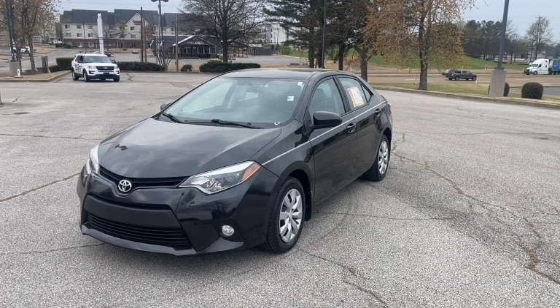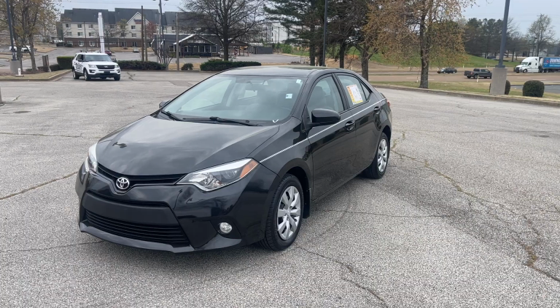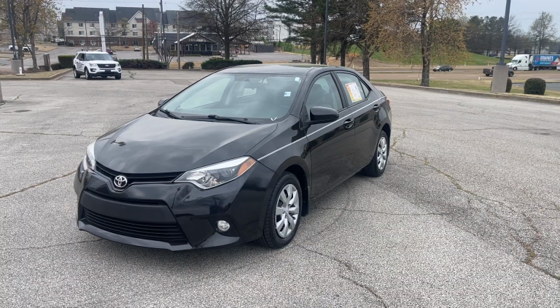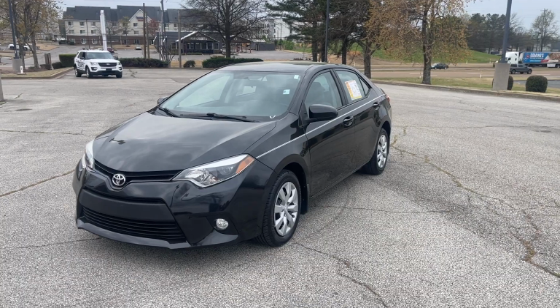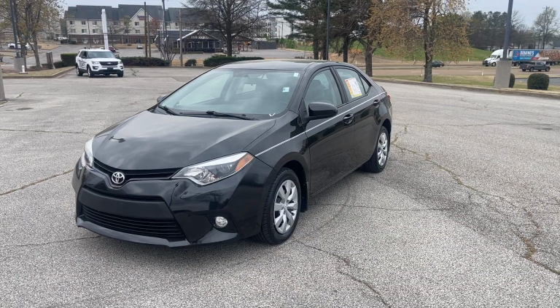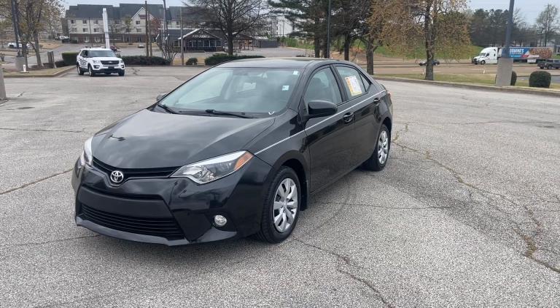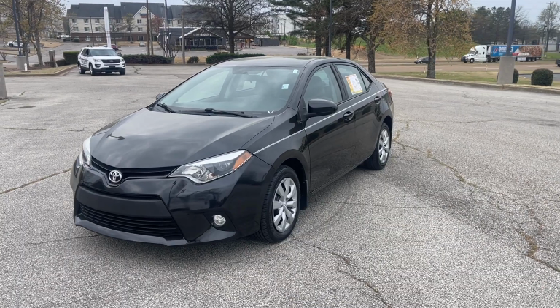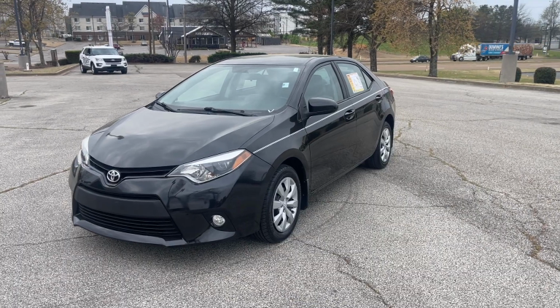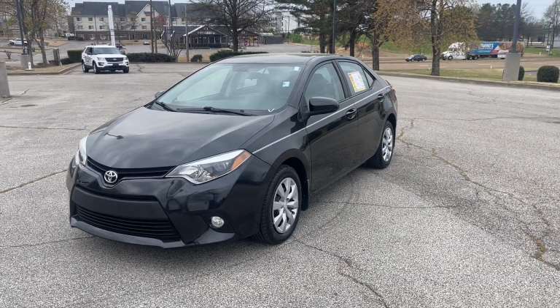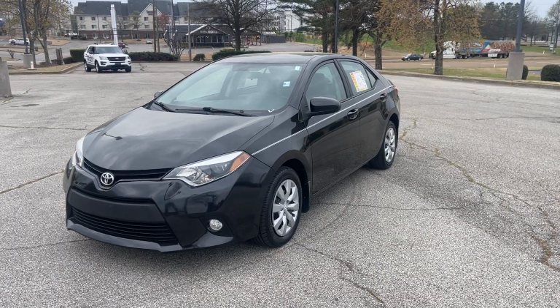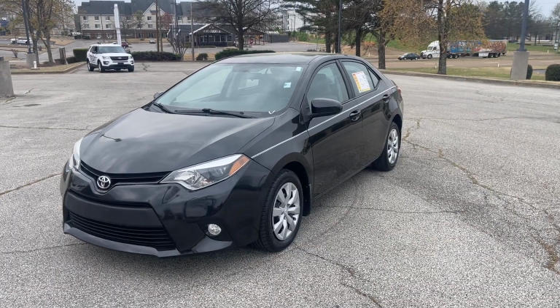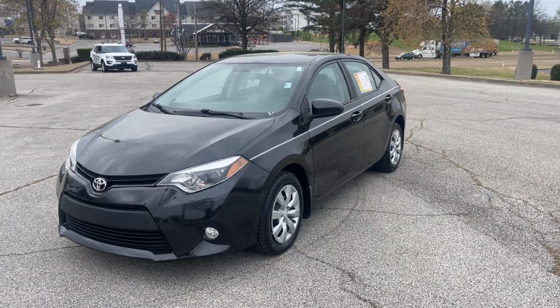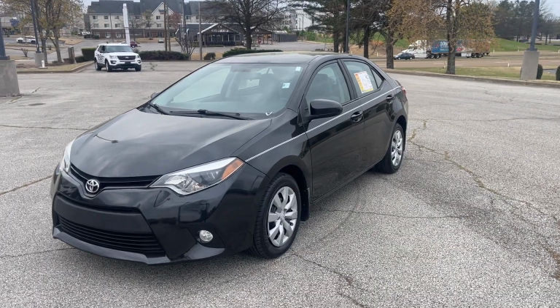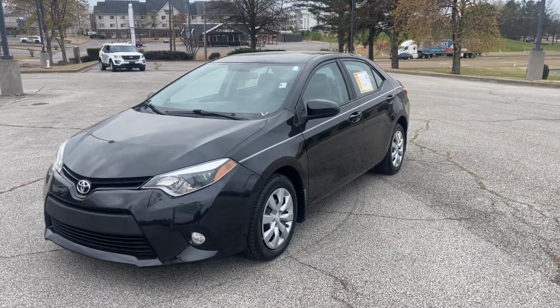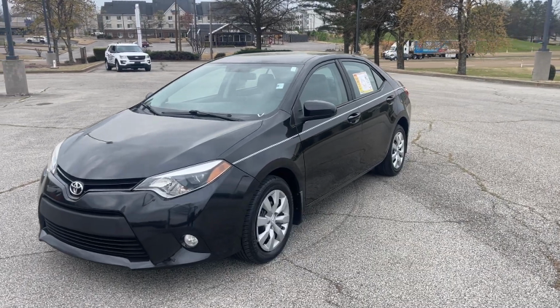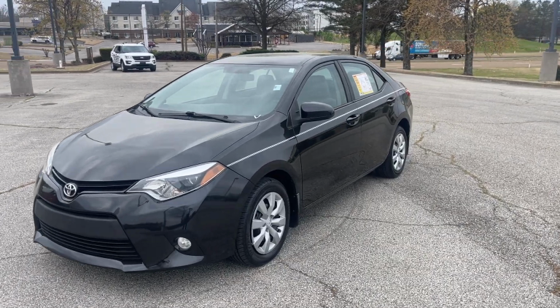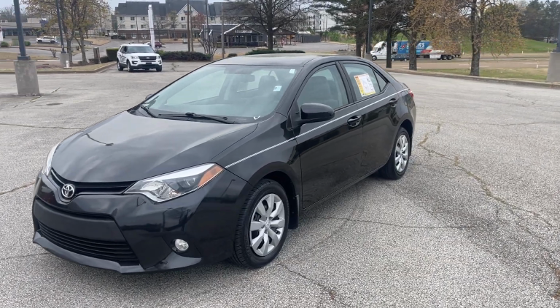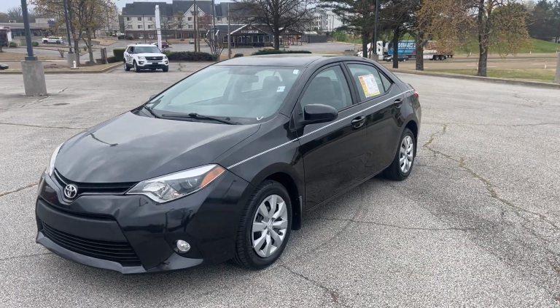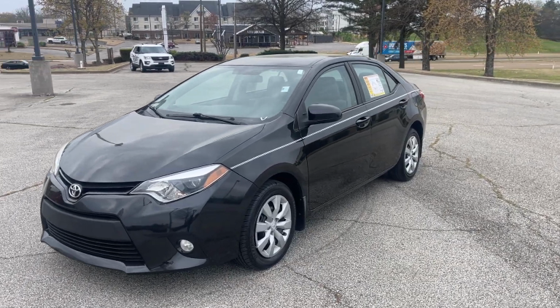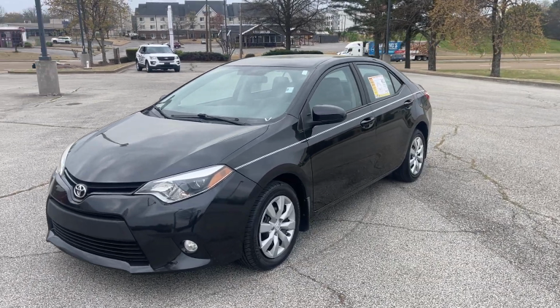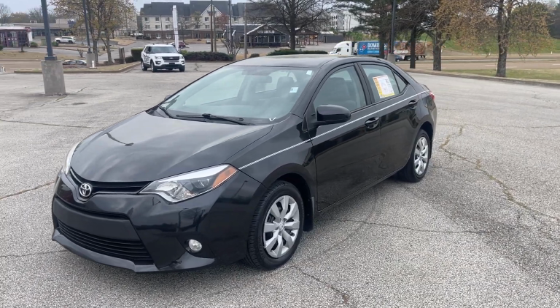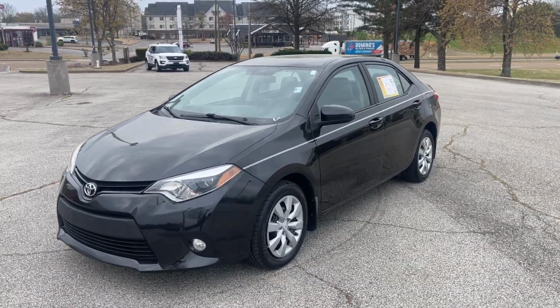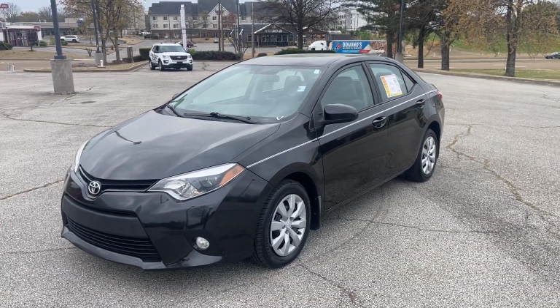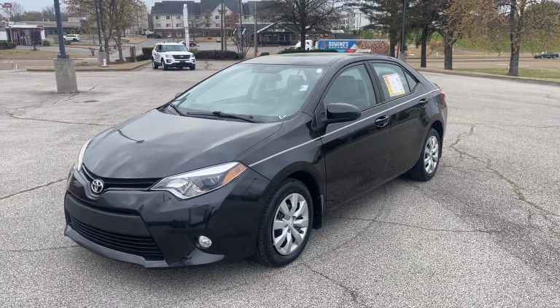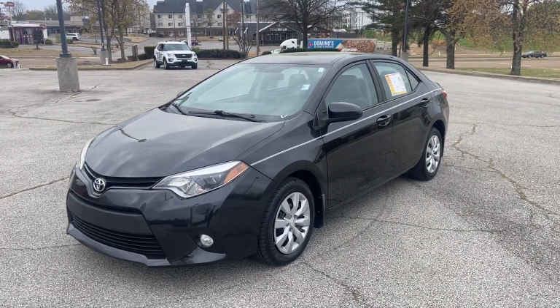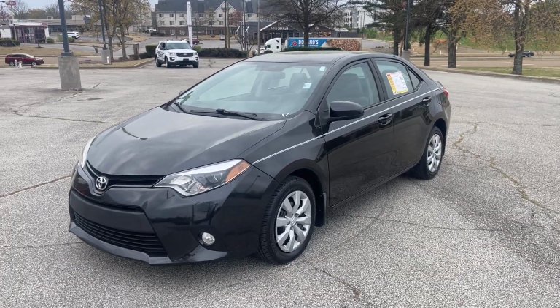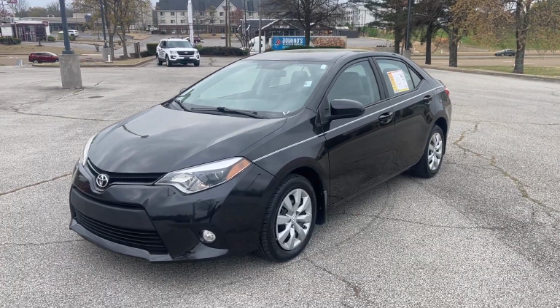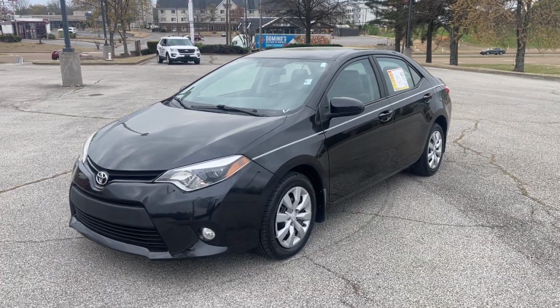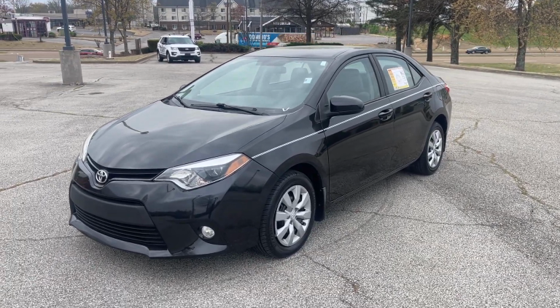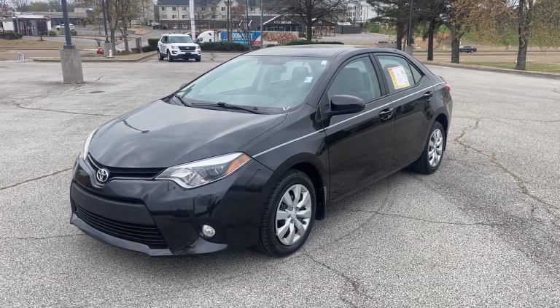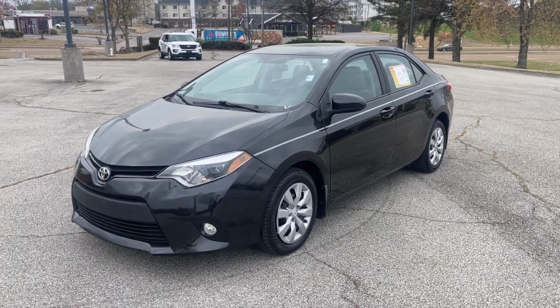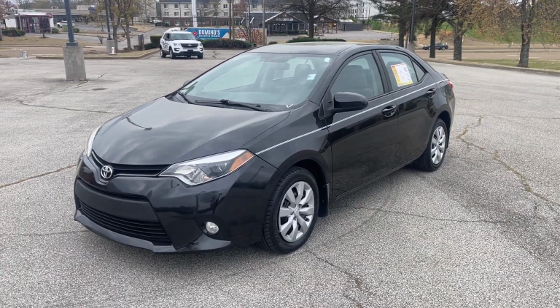Hey friends, Jack Windley, one of the salesmen down here at Sunrise Buick GMC at Wolfchase.